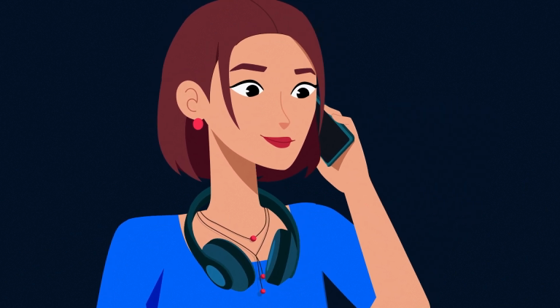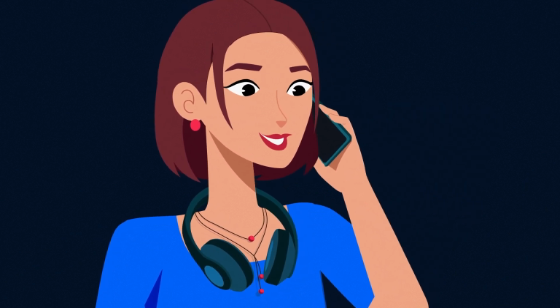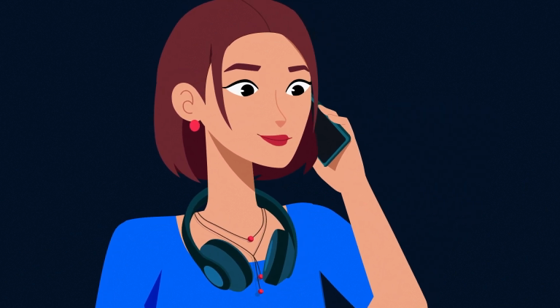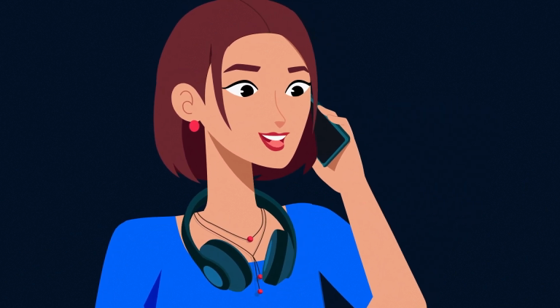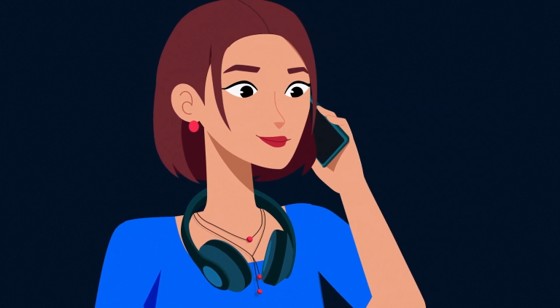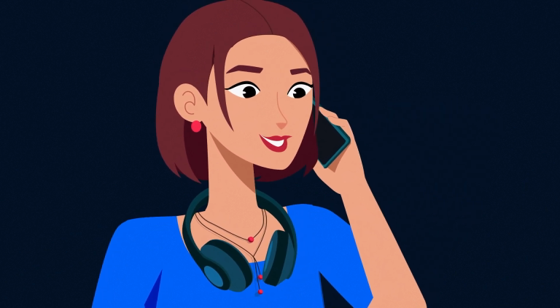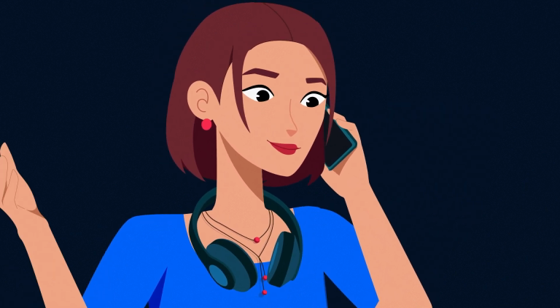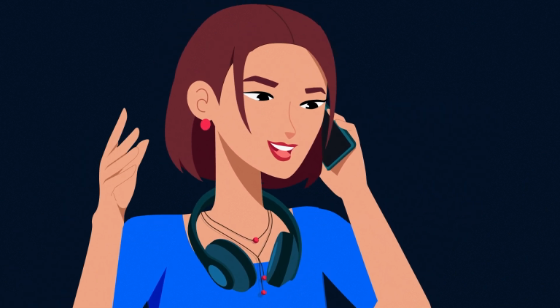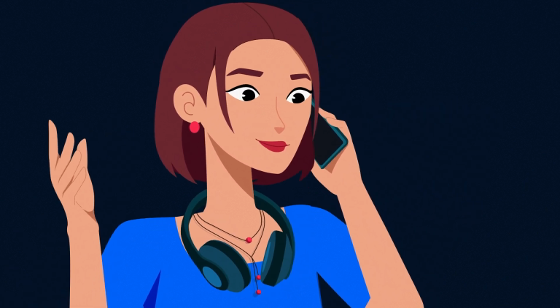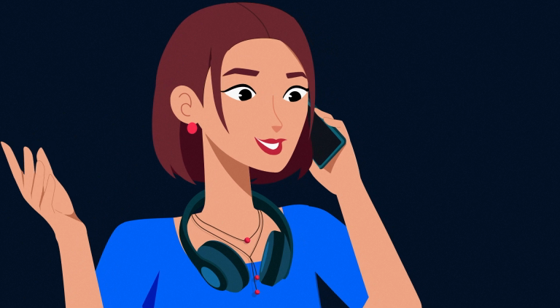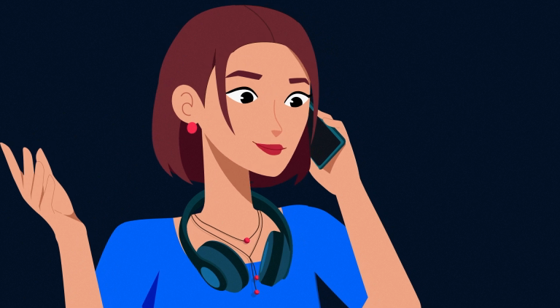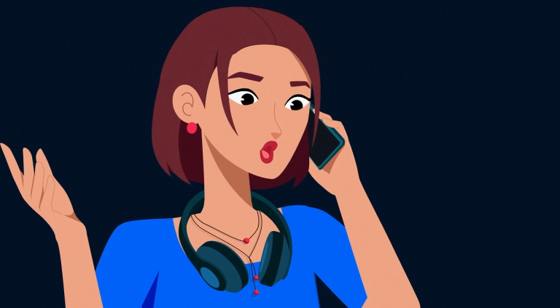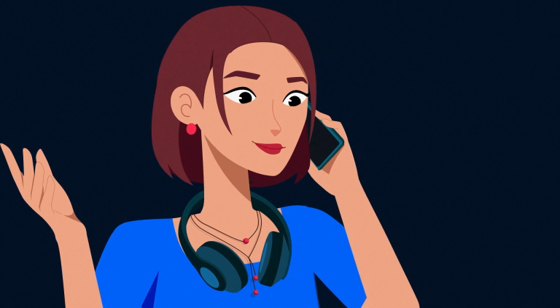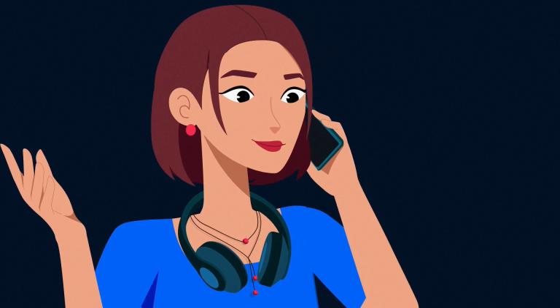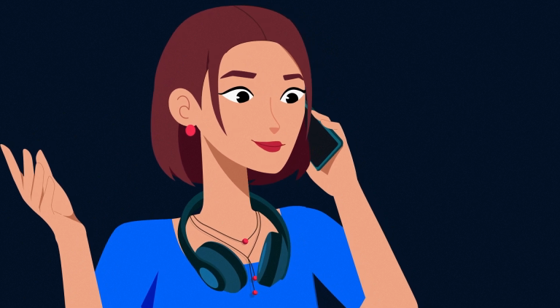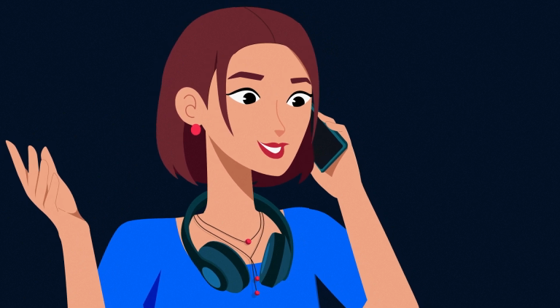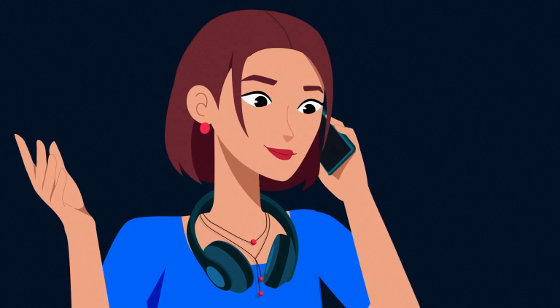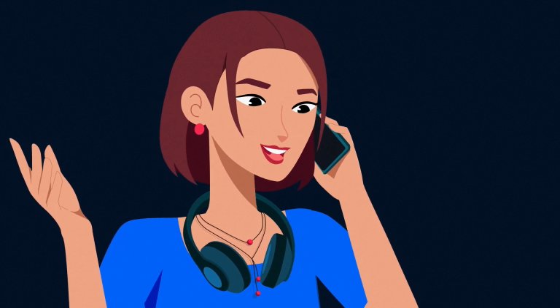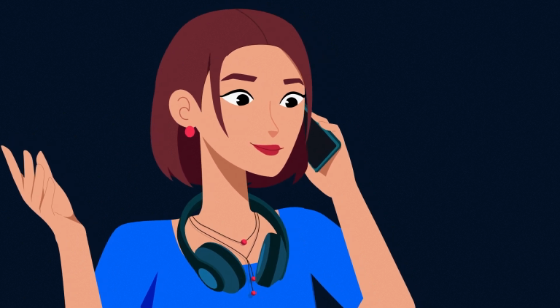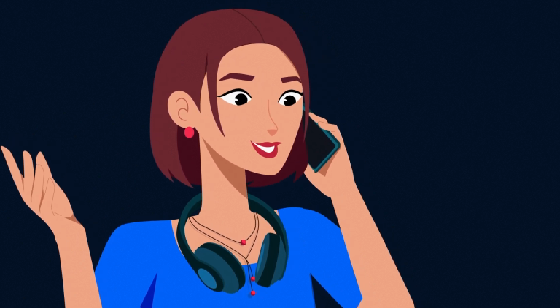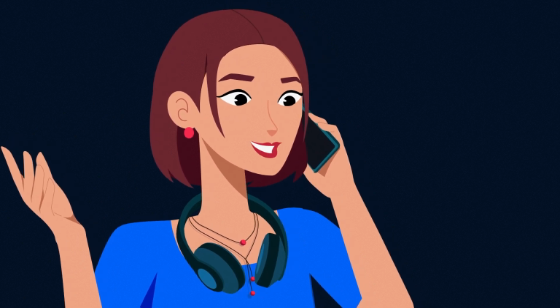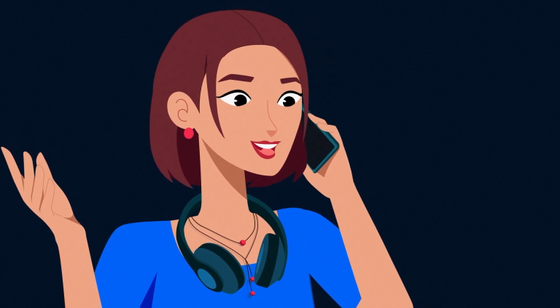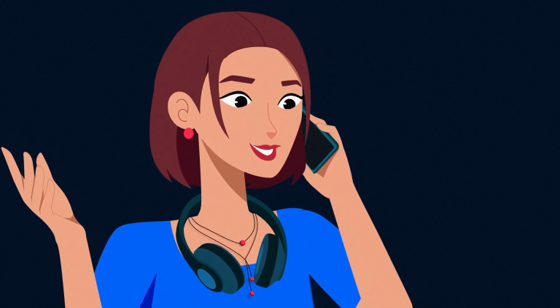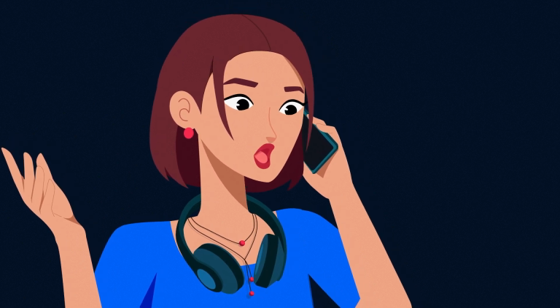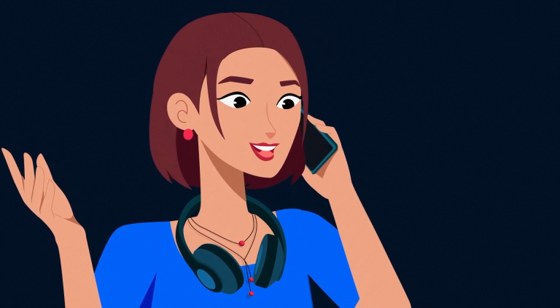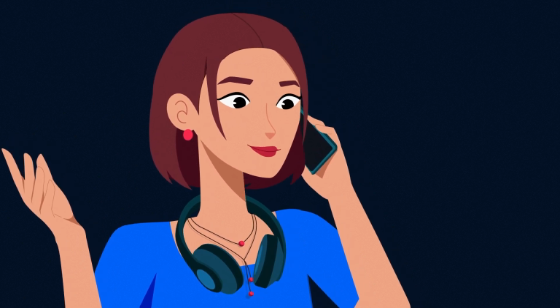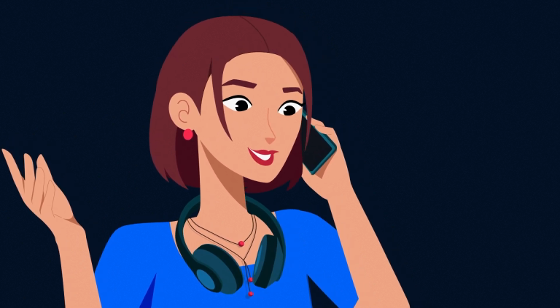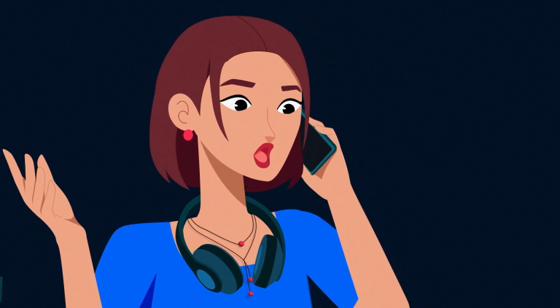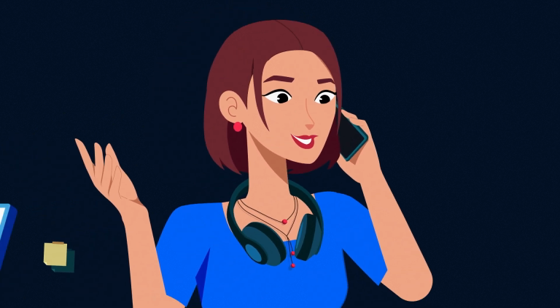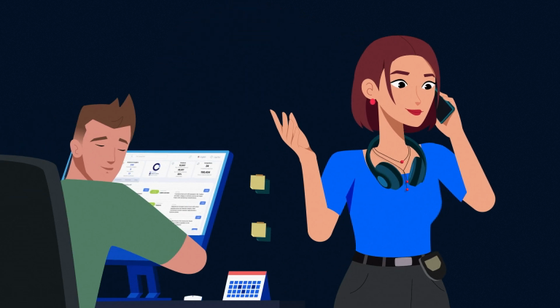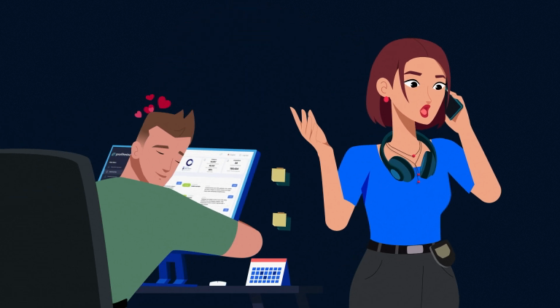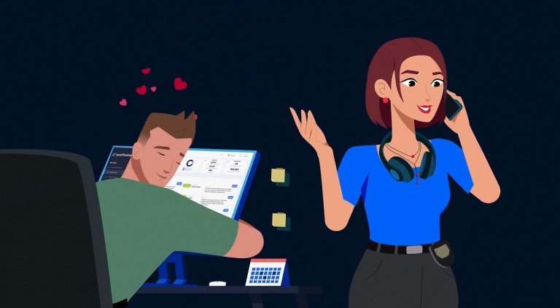Hi, are you there? I have great news. ProfitMind just gave us $11 million of profit.